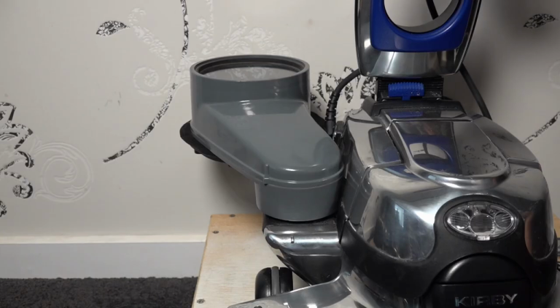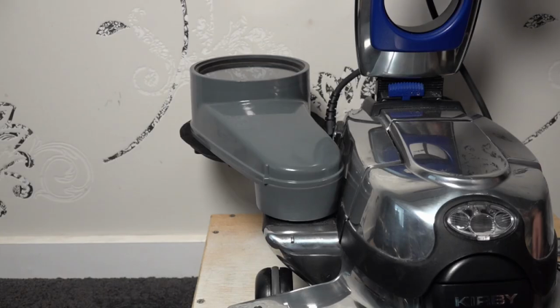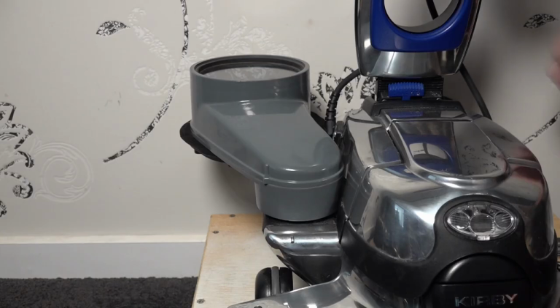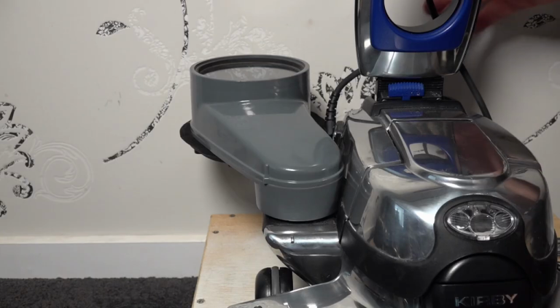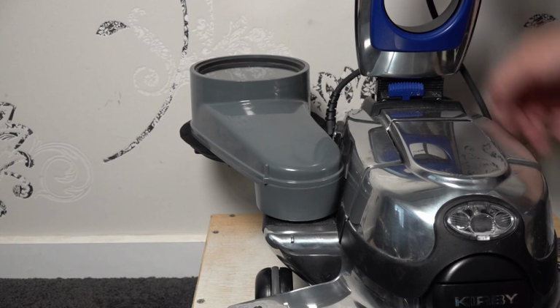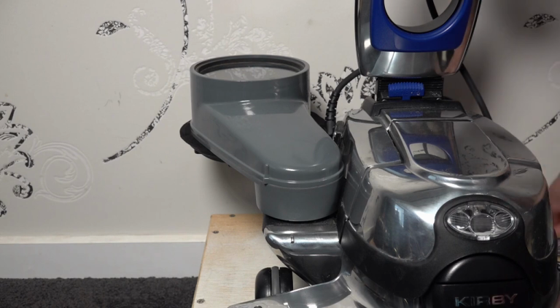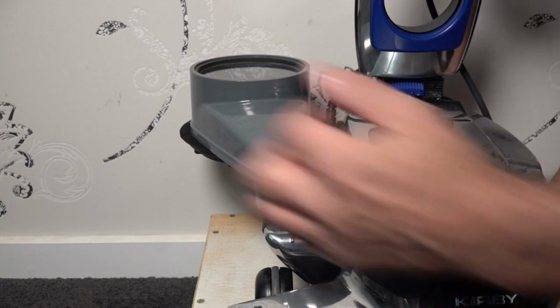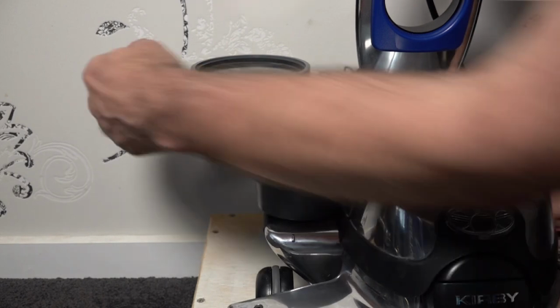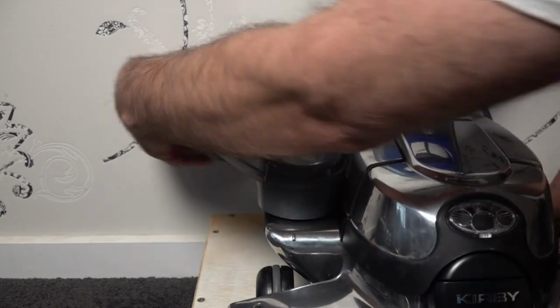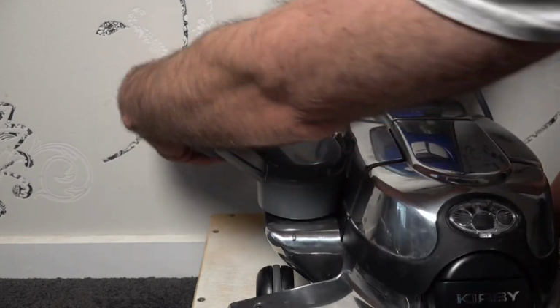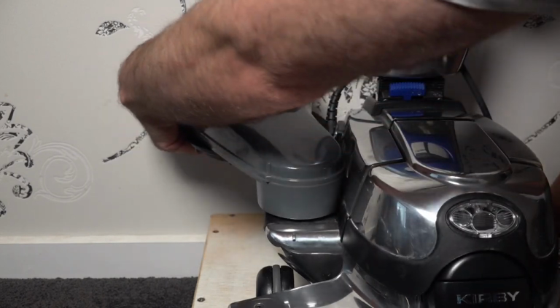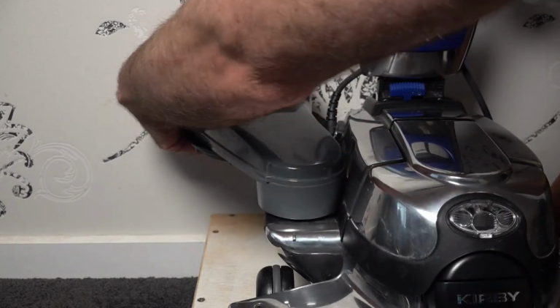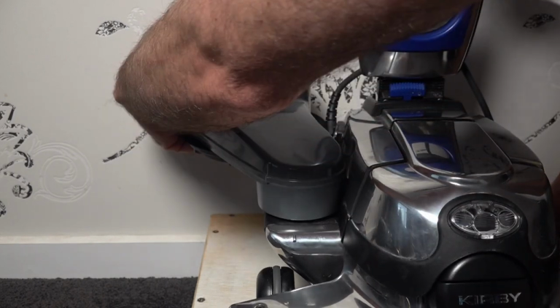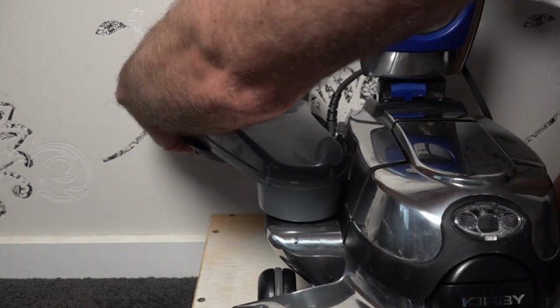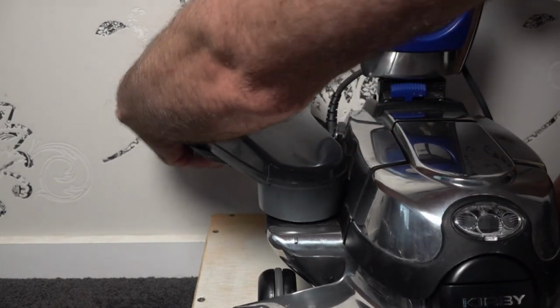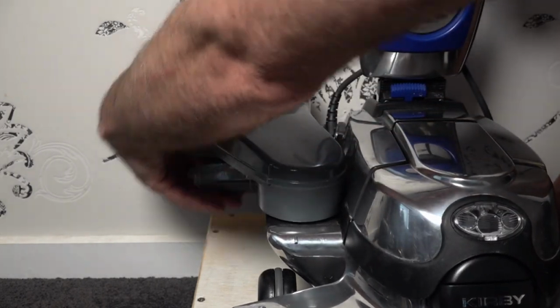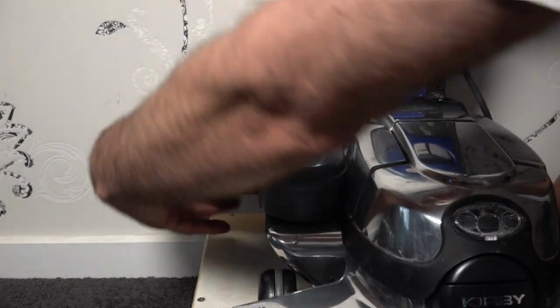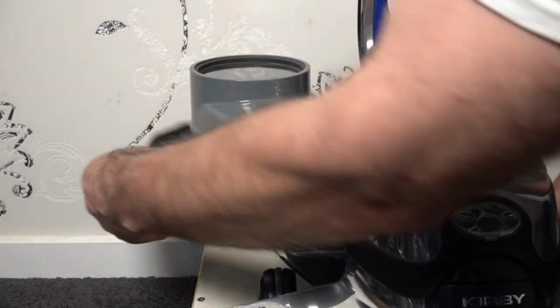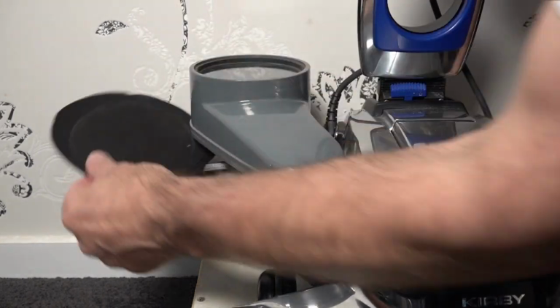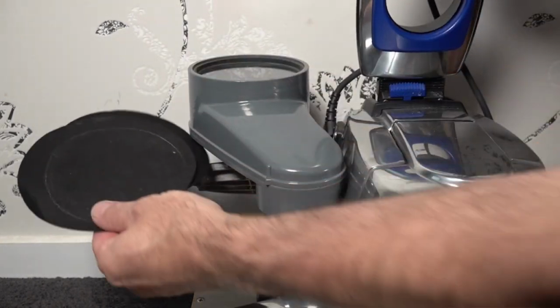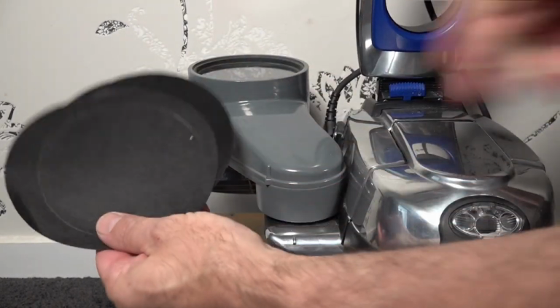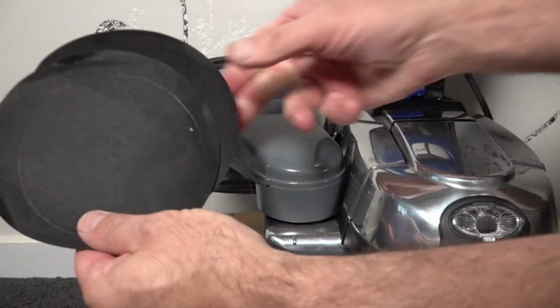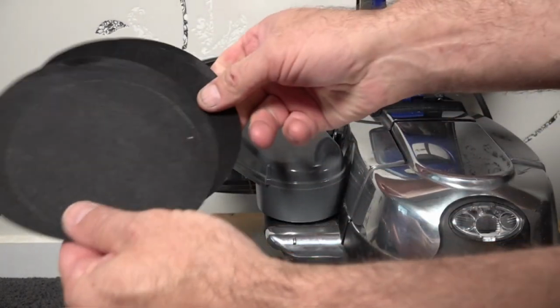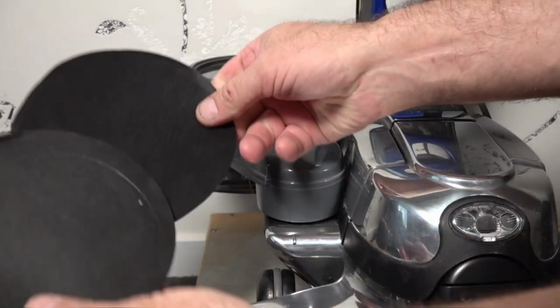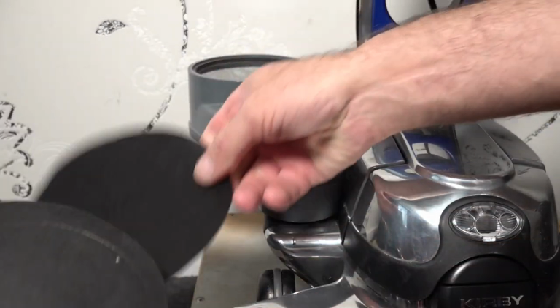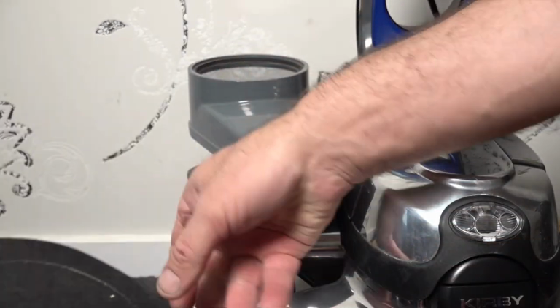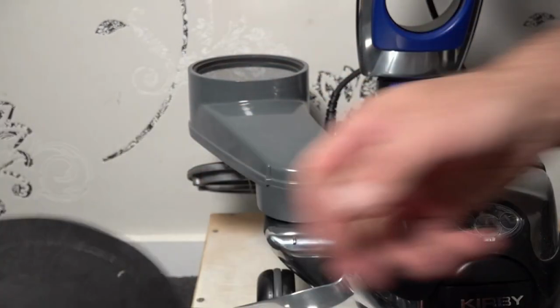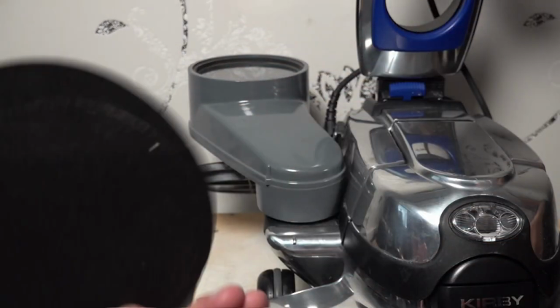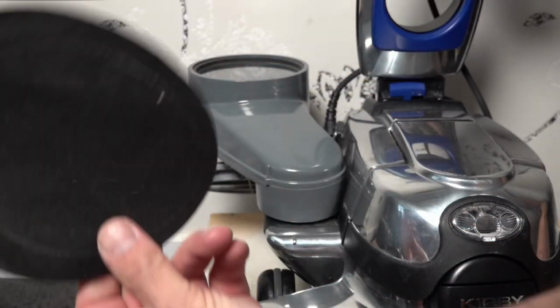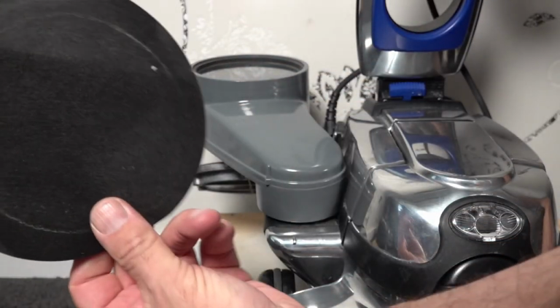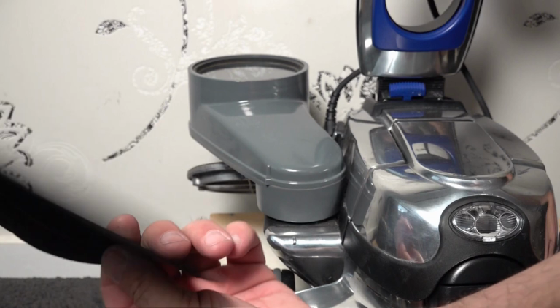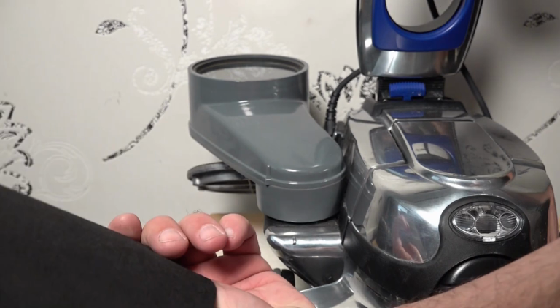And now we'll just take one of the filters out and run it for just one.